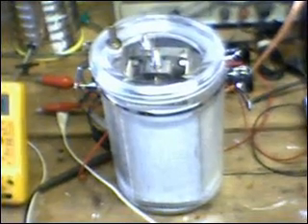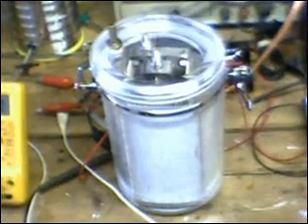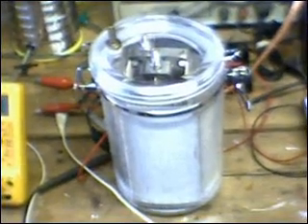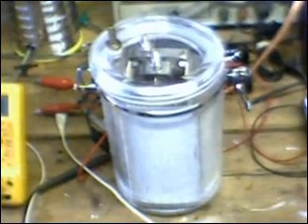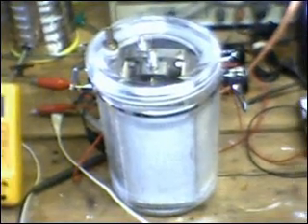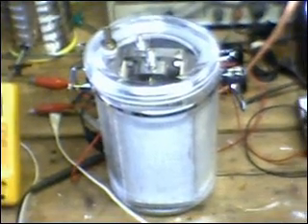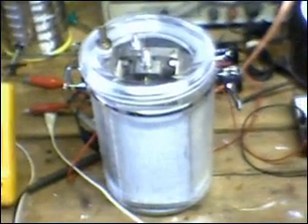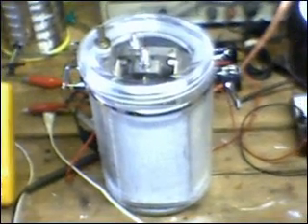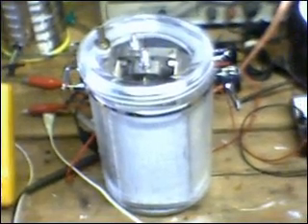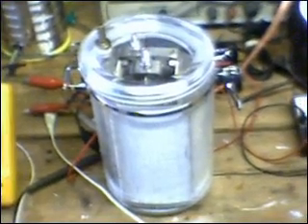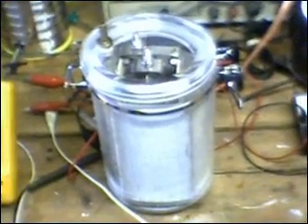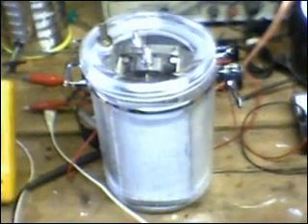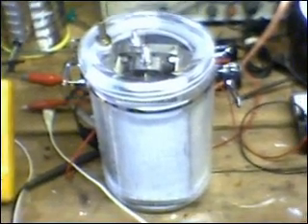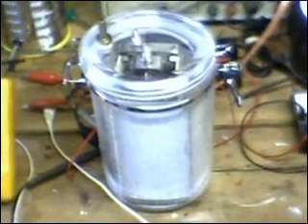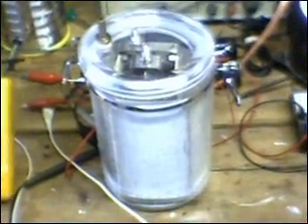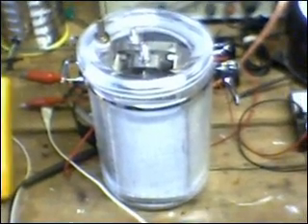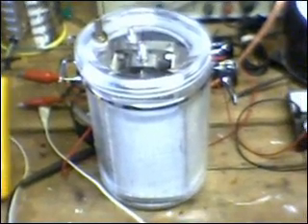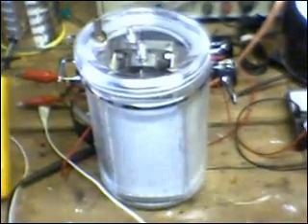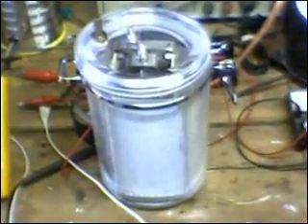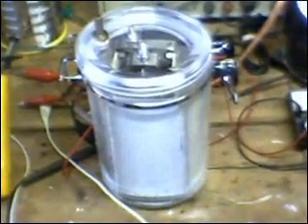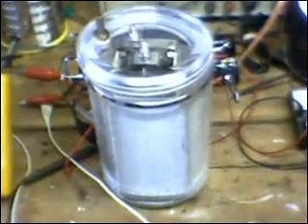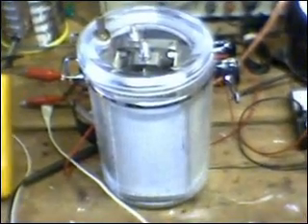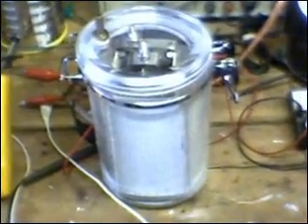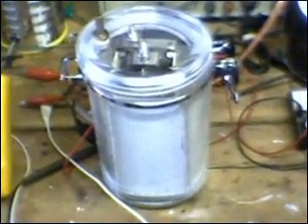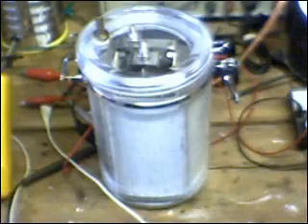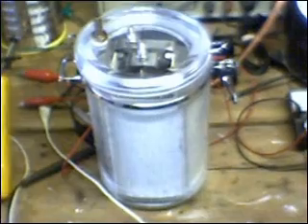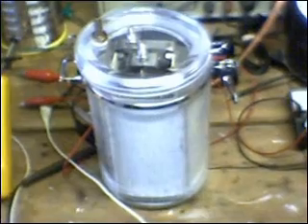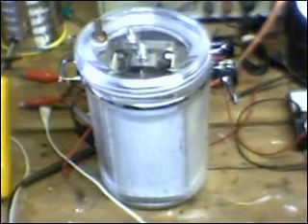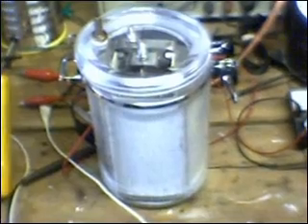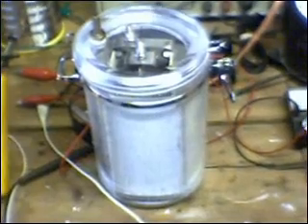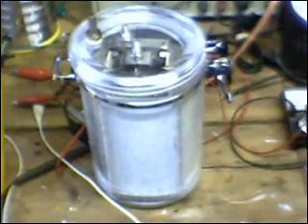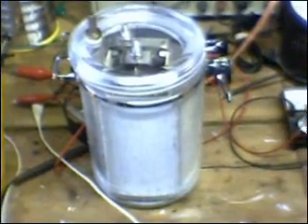Hello everyone, Zero Fossil Fuel back. I would like to introduce you to the new electrolyzer tank.